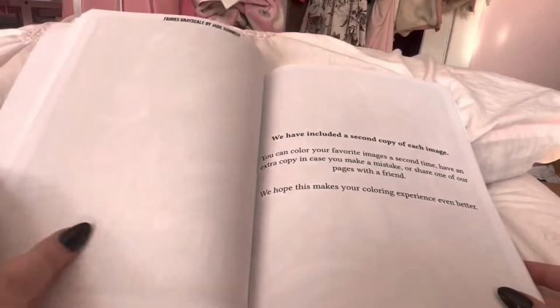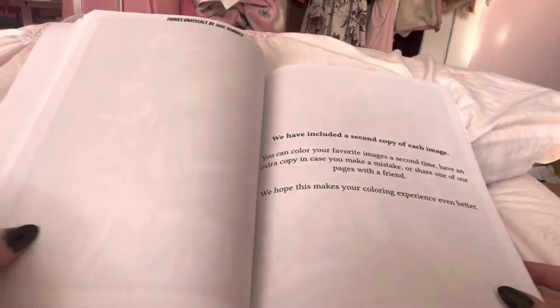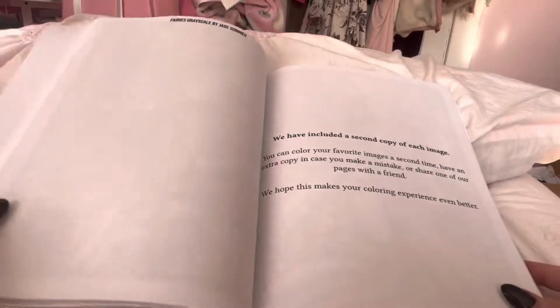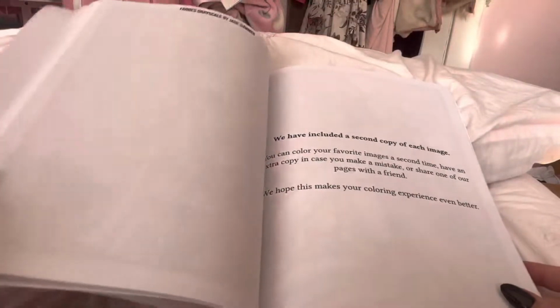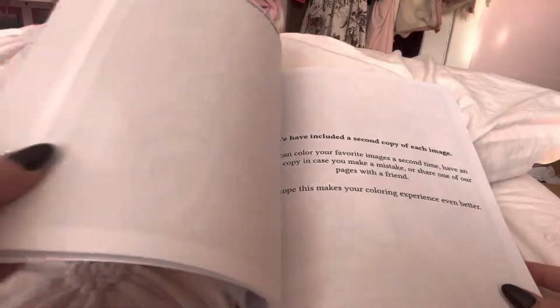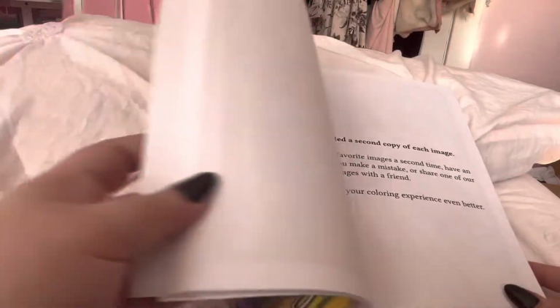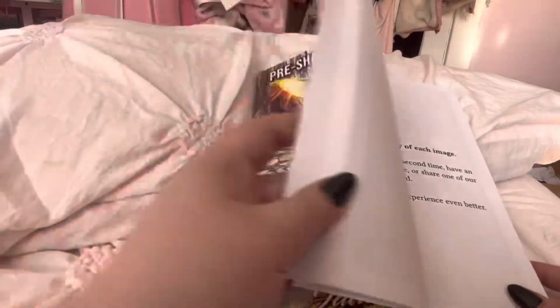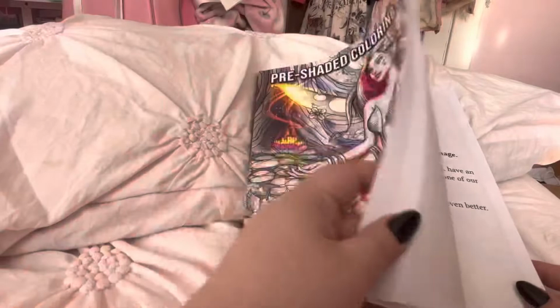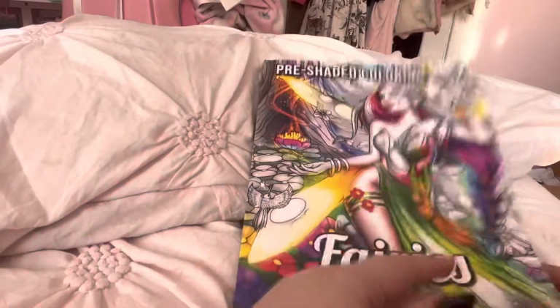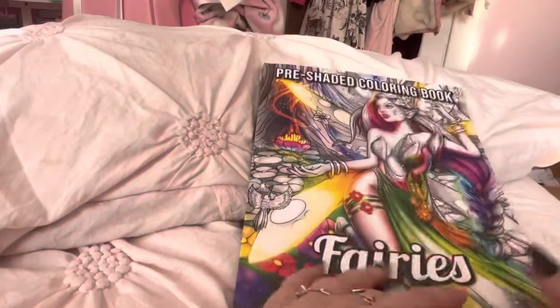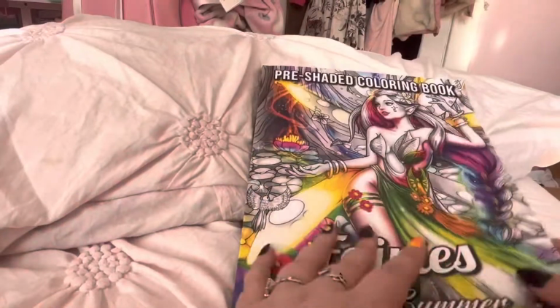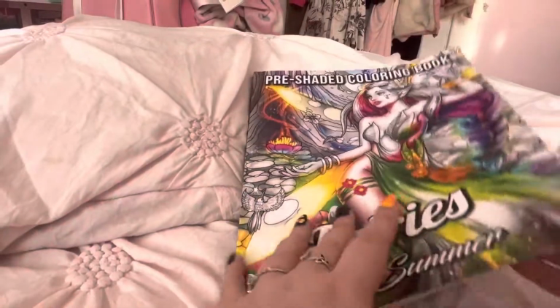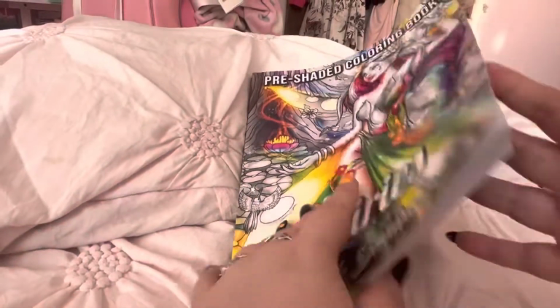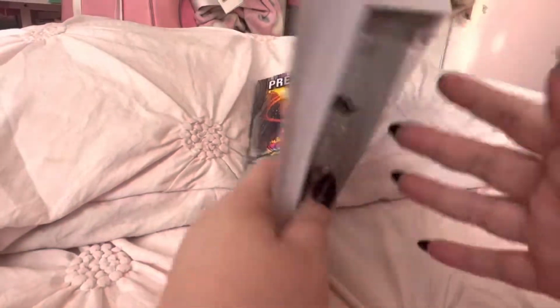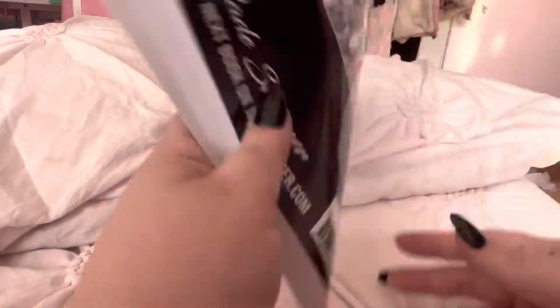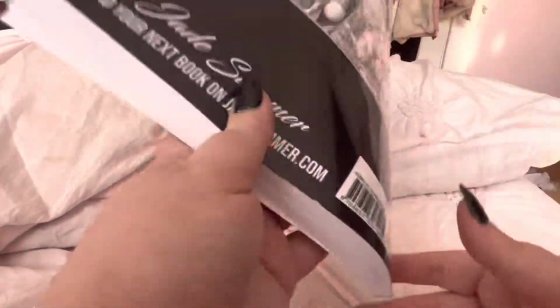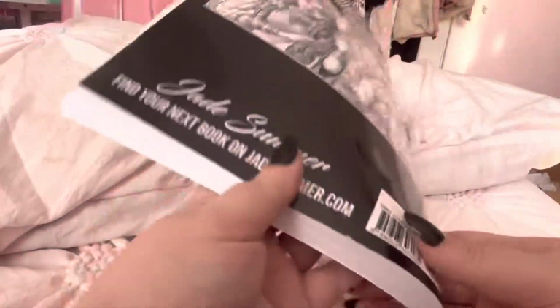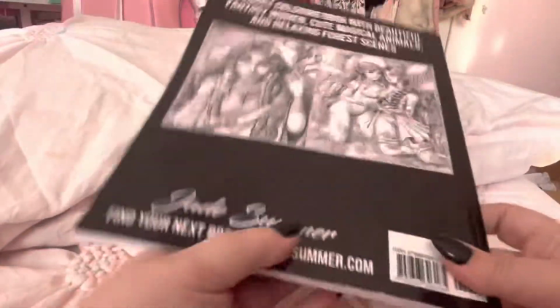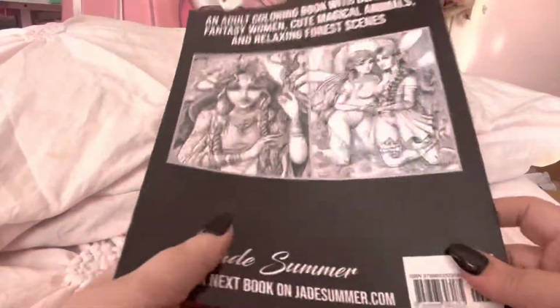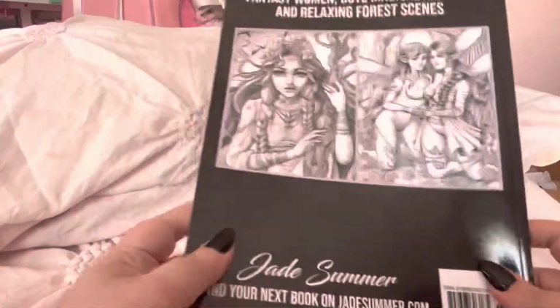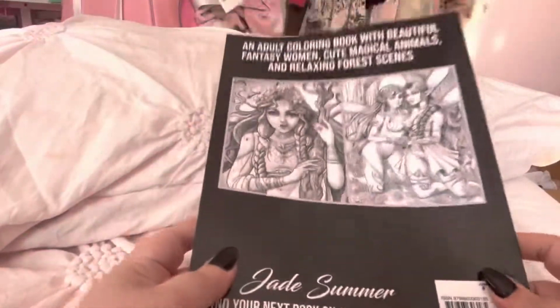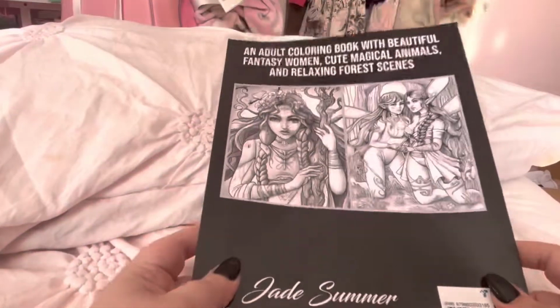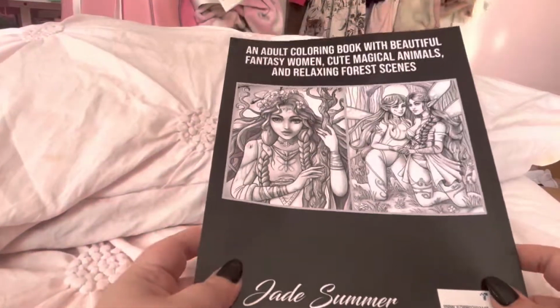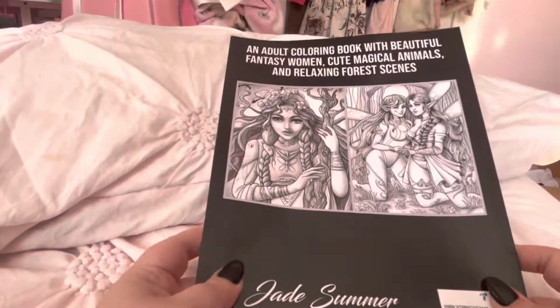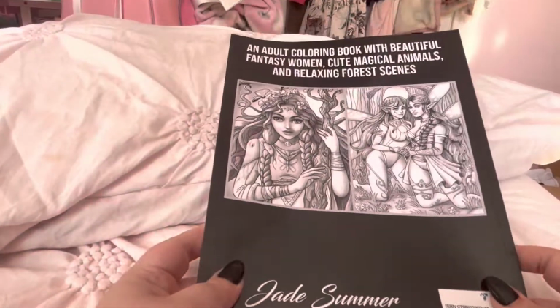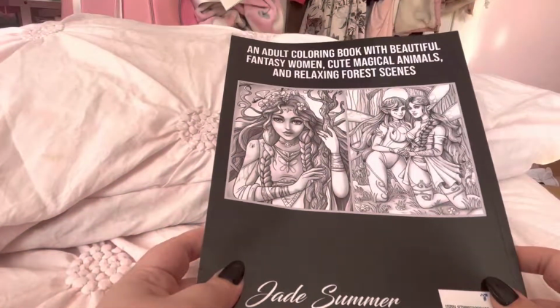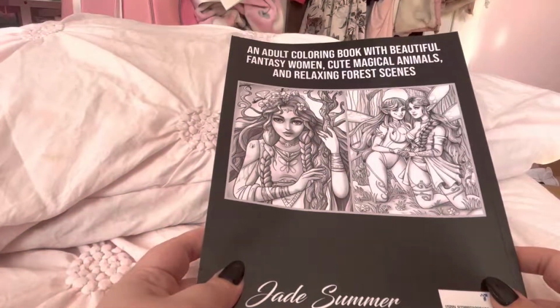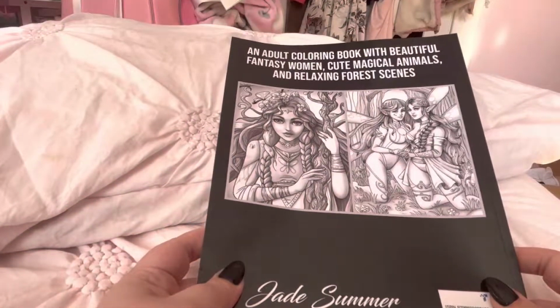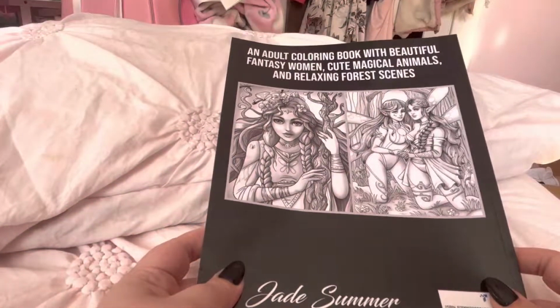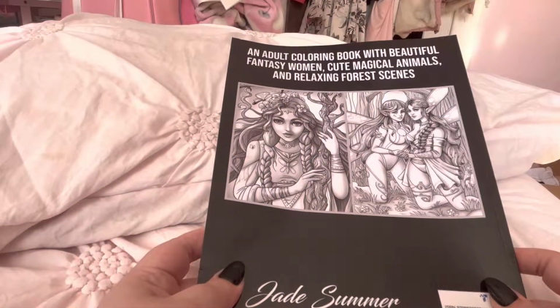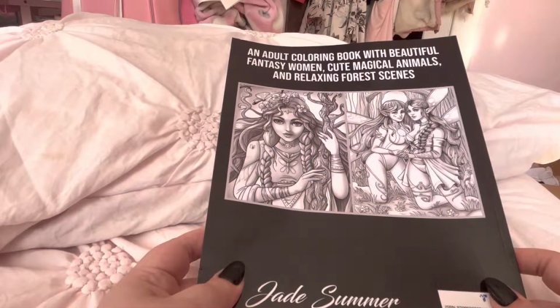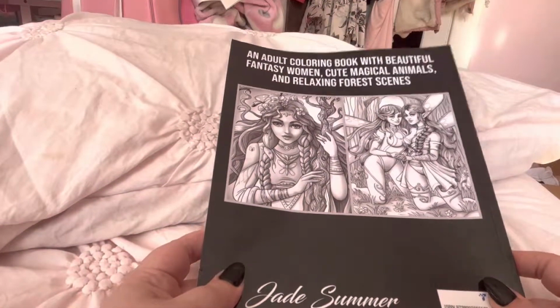If you're interested in getting this book, I will leave the link down below.